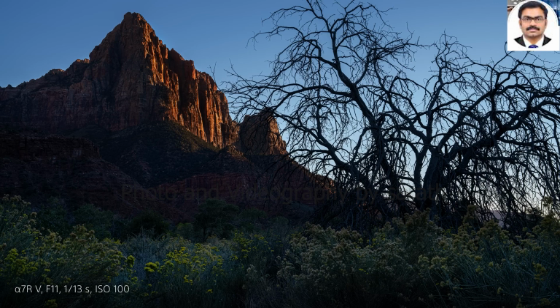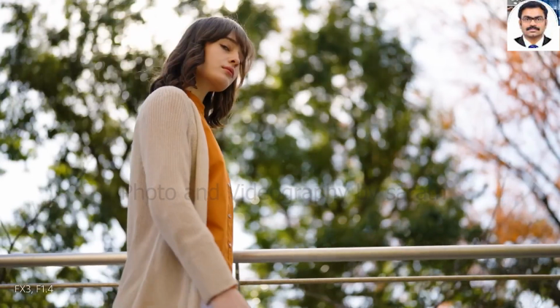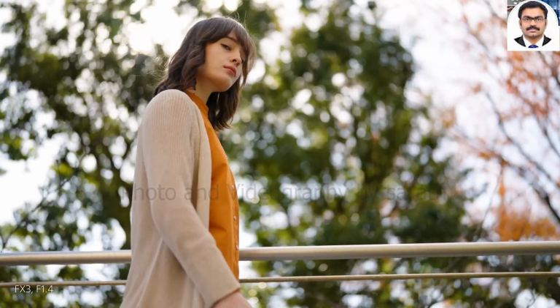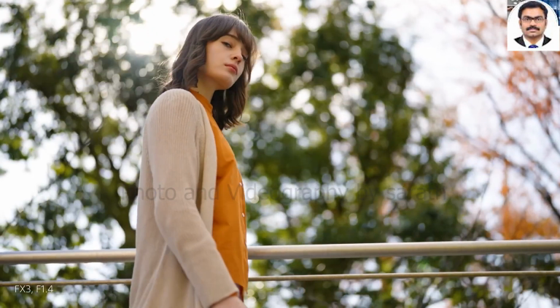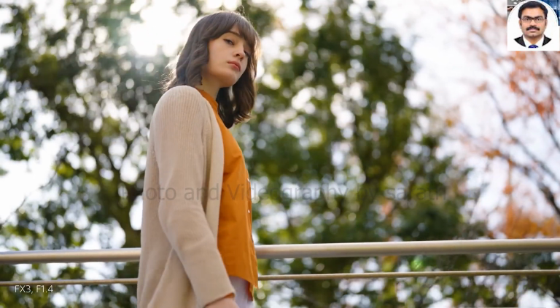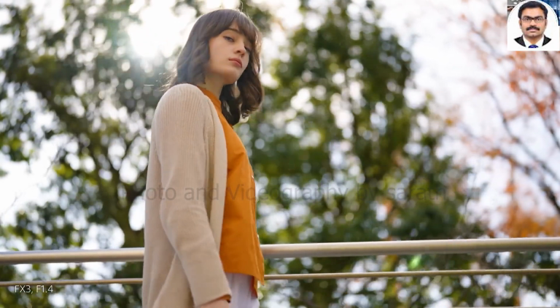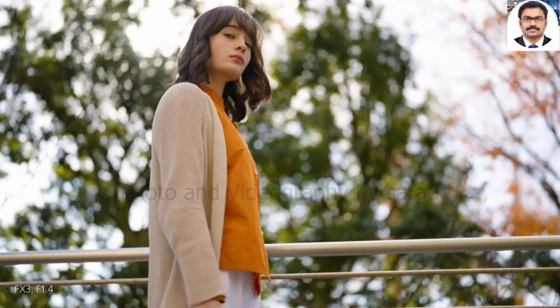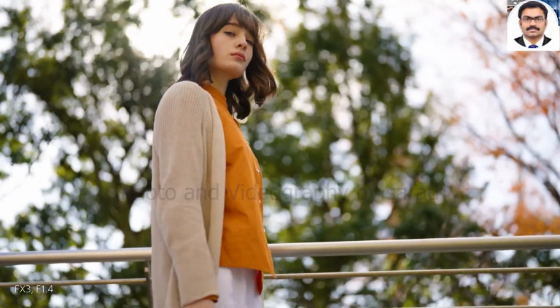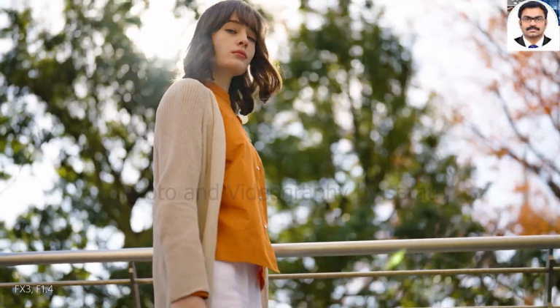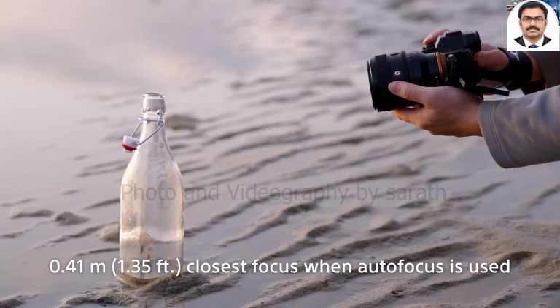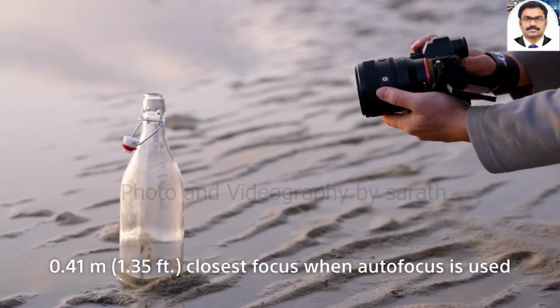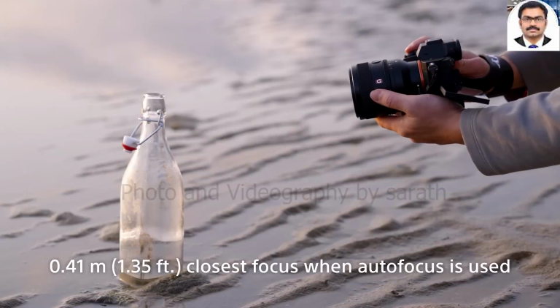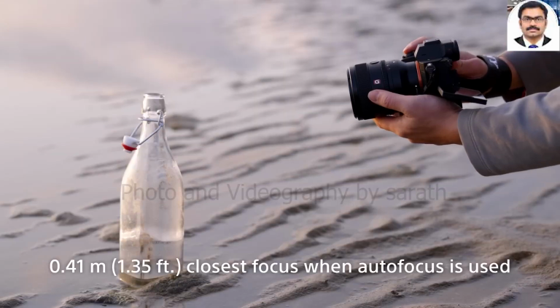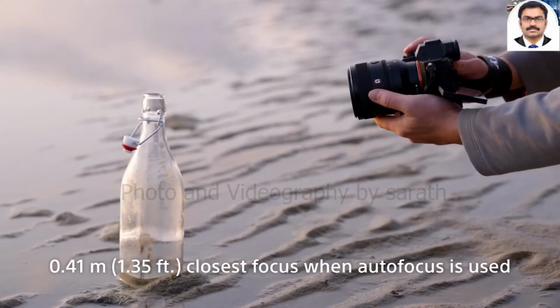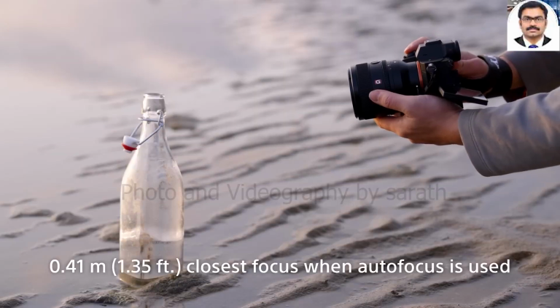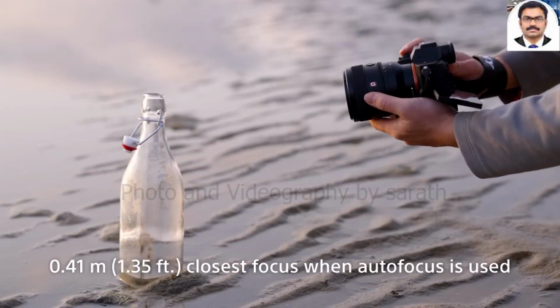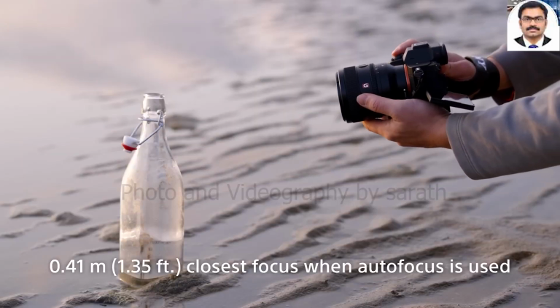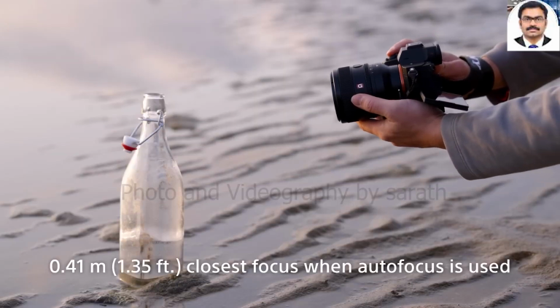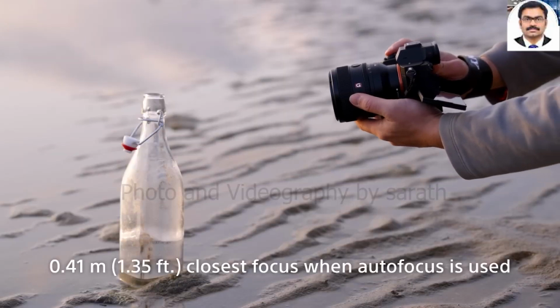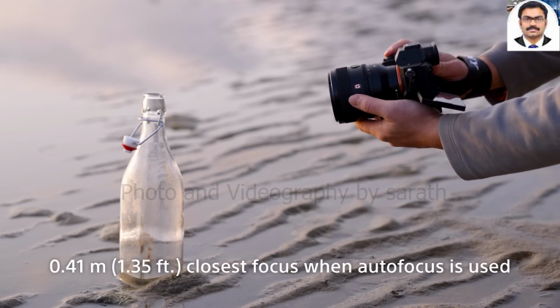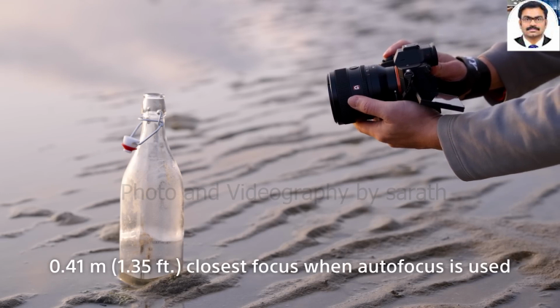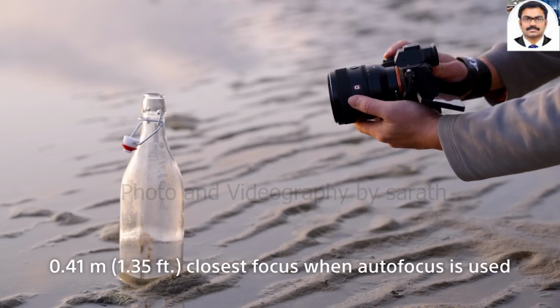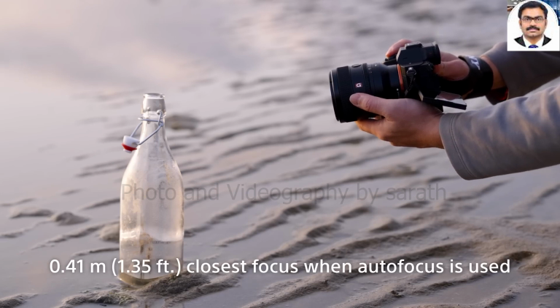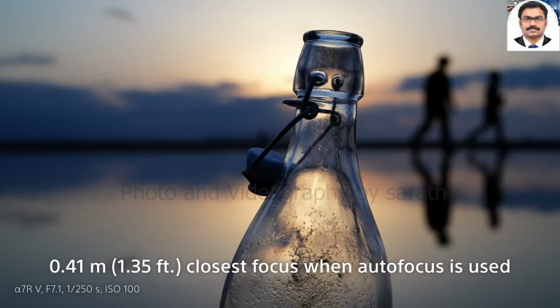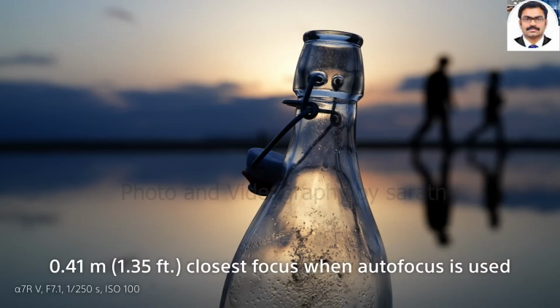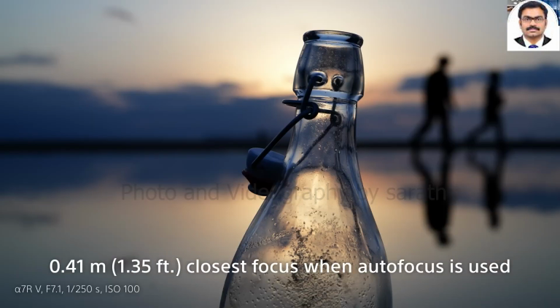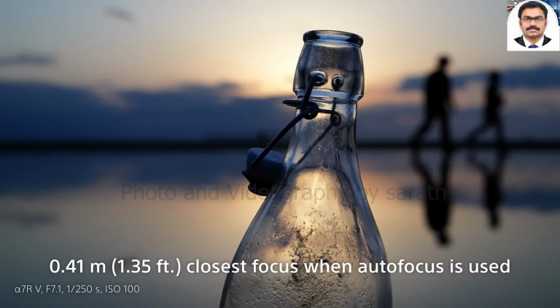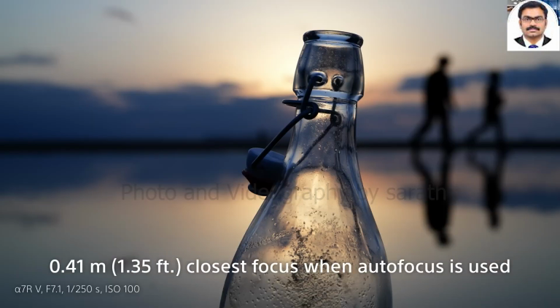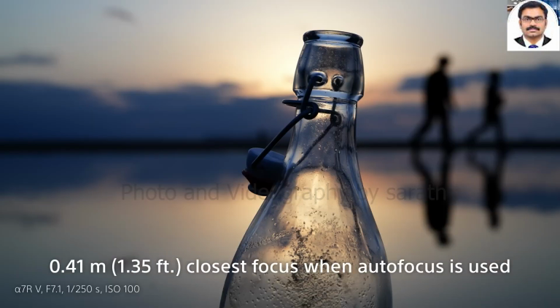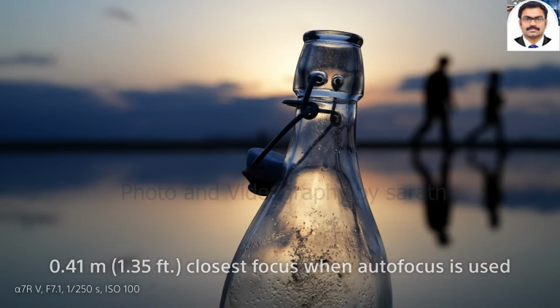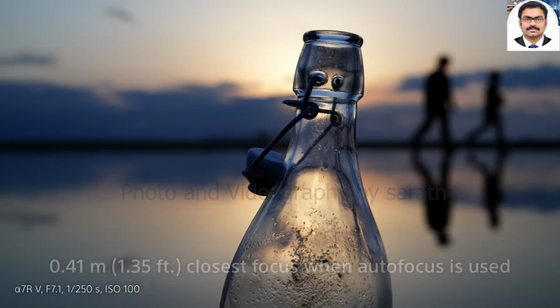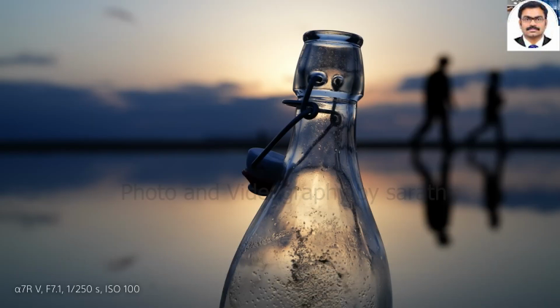With the 50mm, Sony now offers primes for all standard focal lengths.